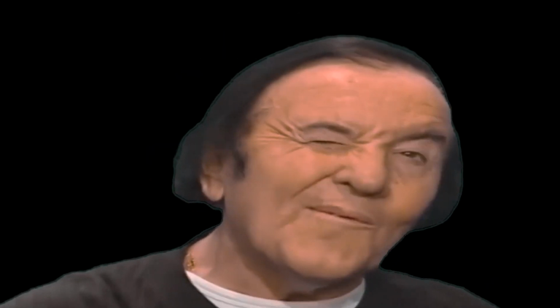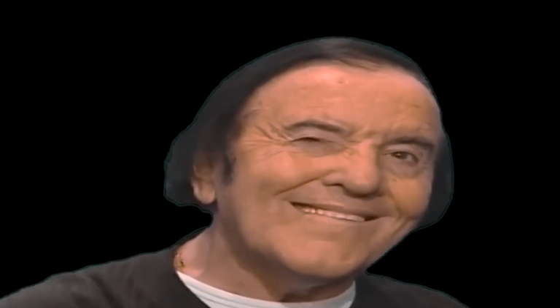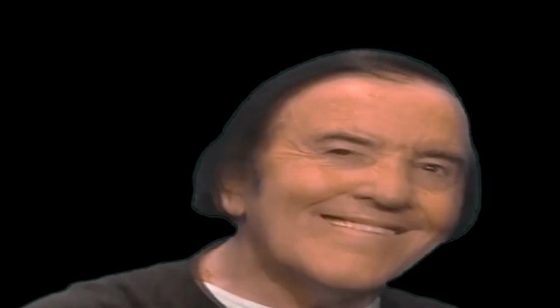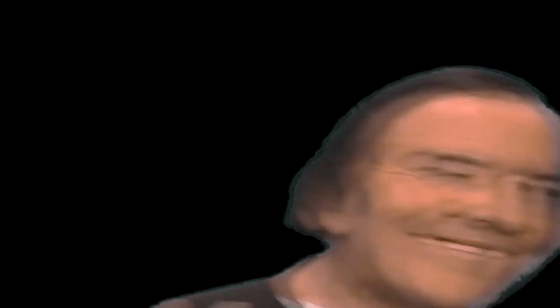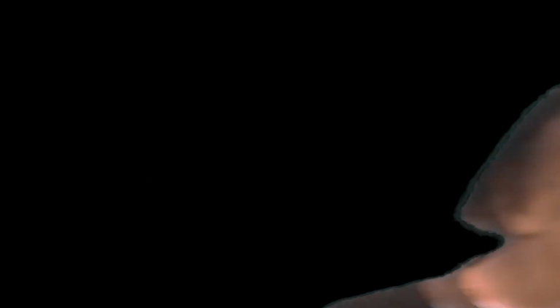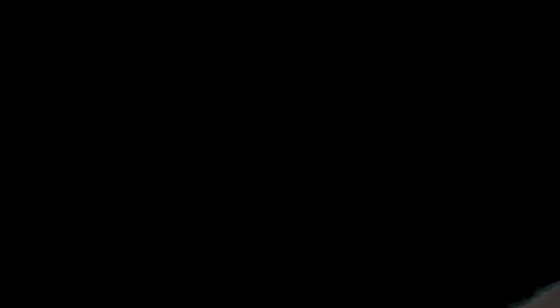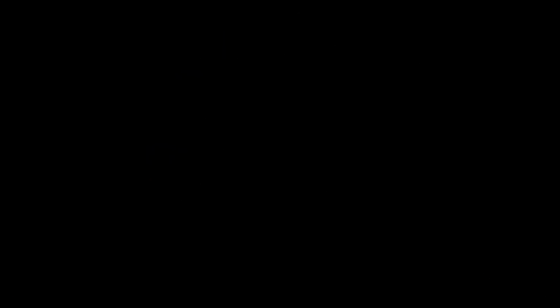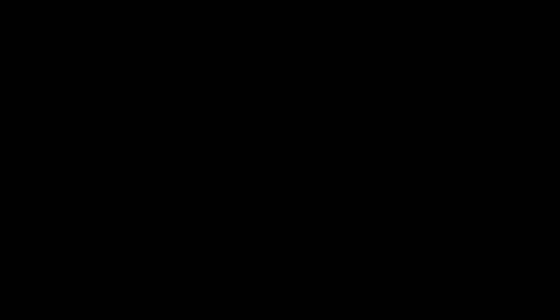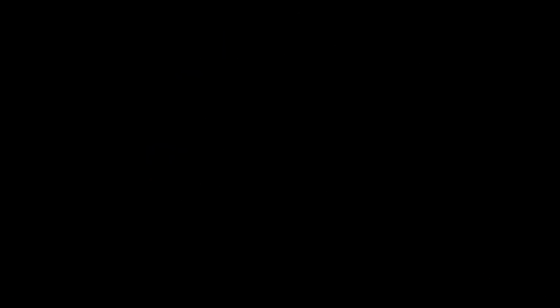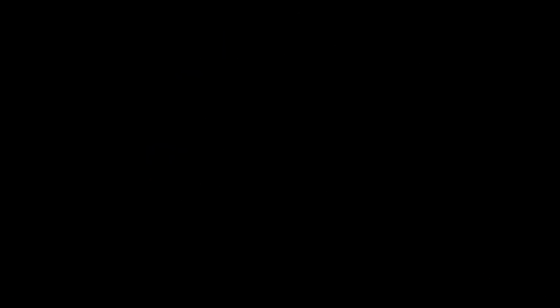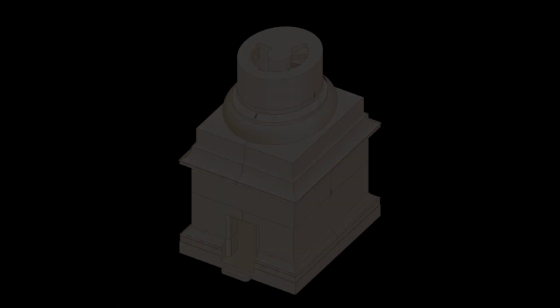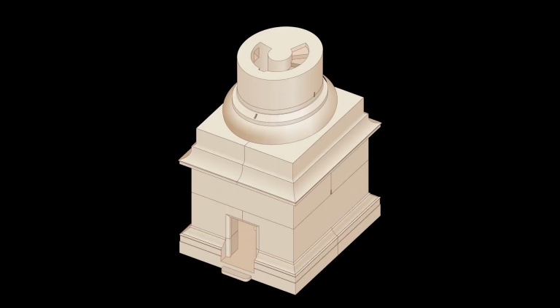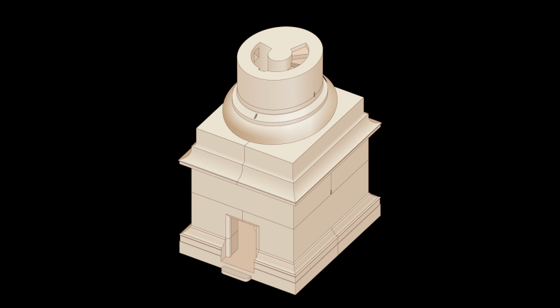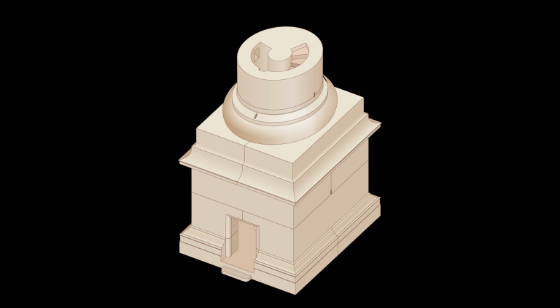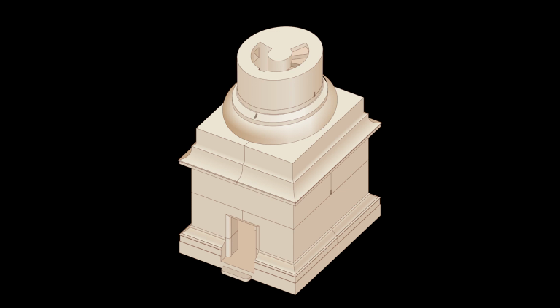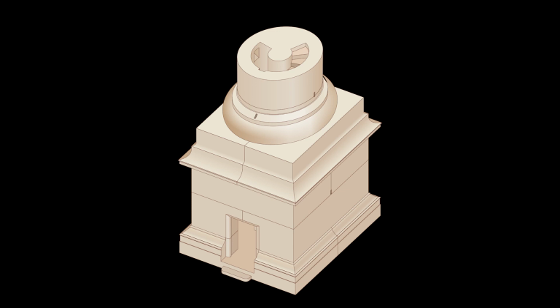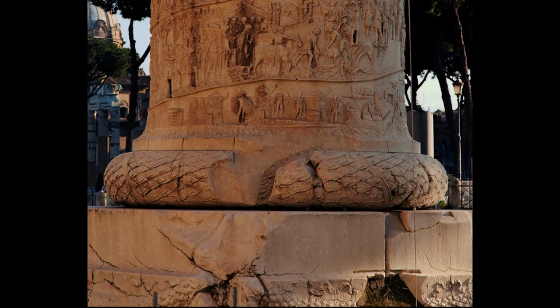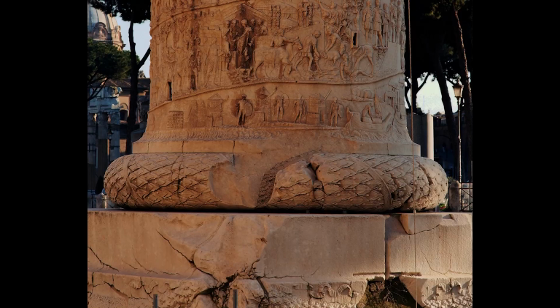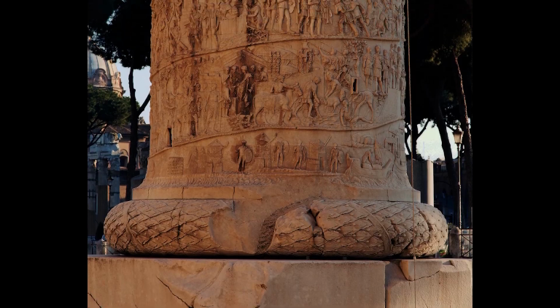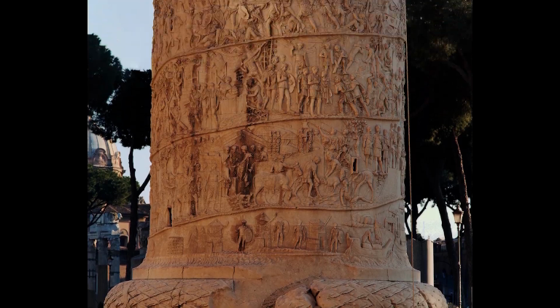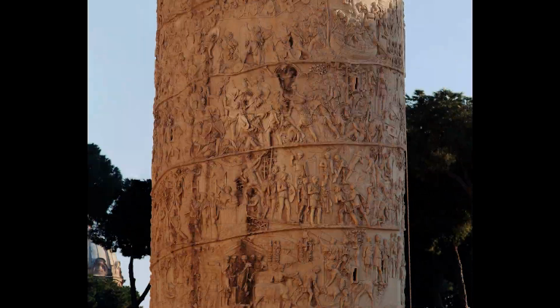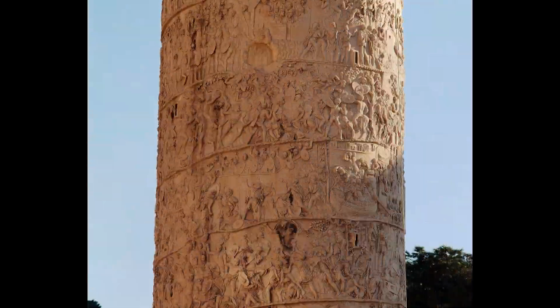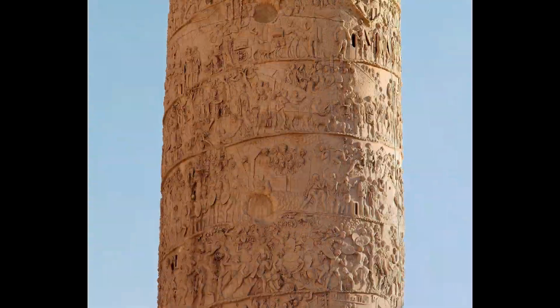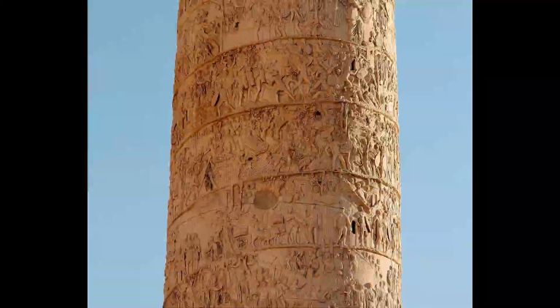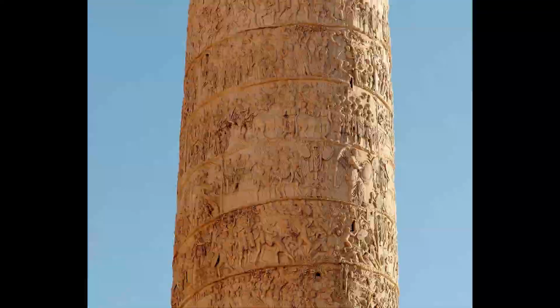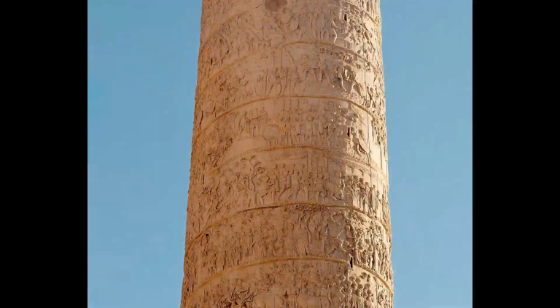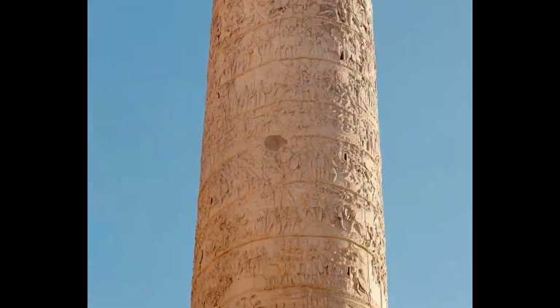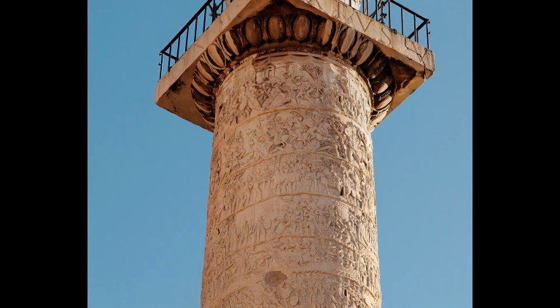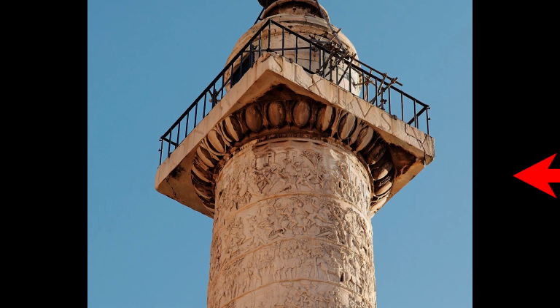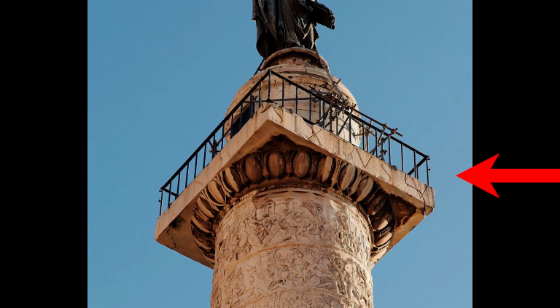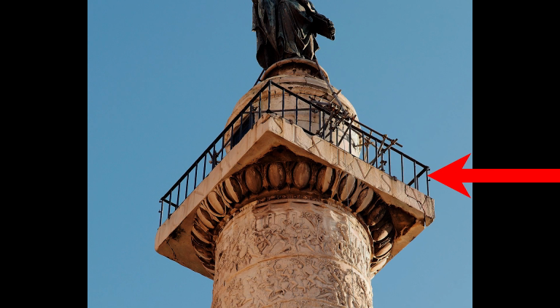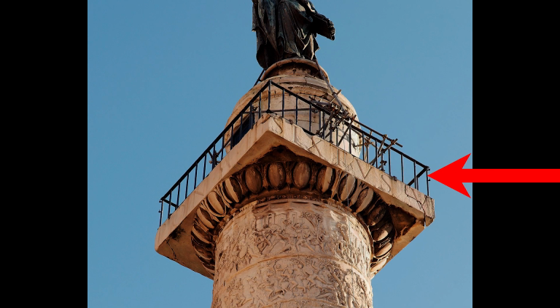A fun fact about this is that in the middle there is a stairway of 185 steps going all the way up the structure to the top platform.